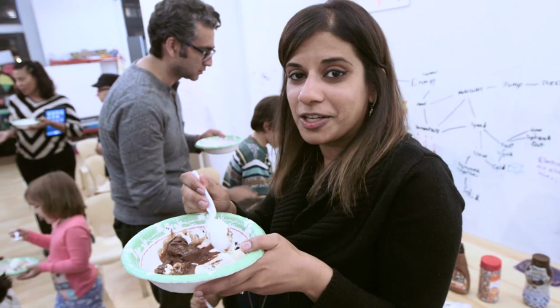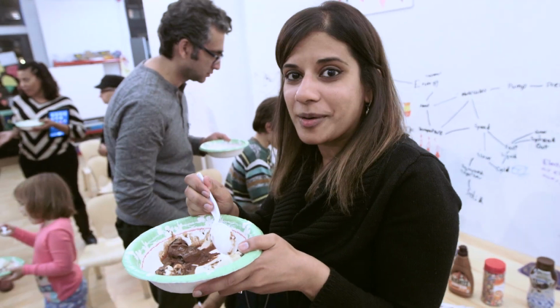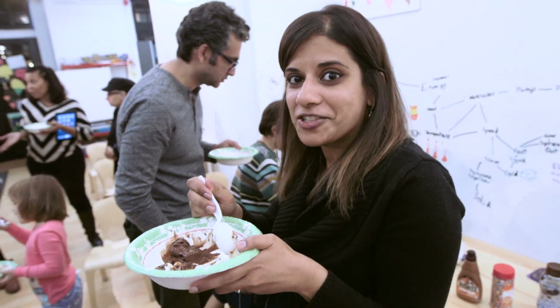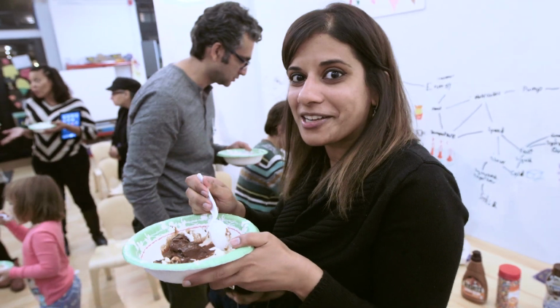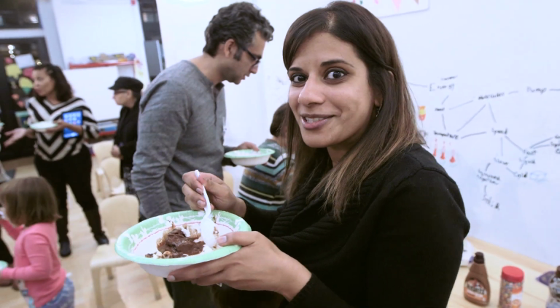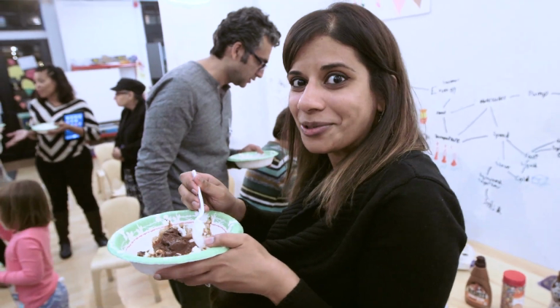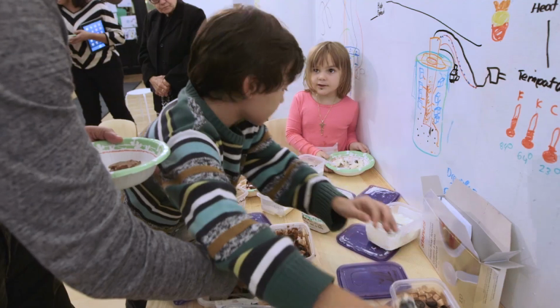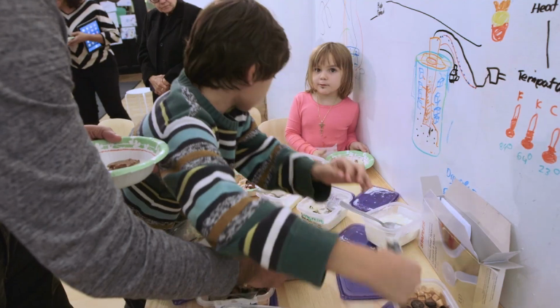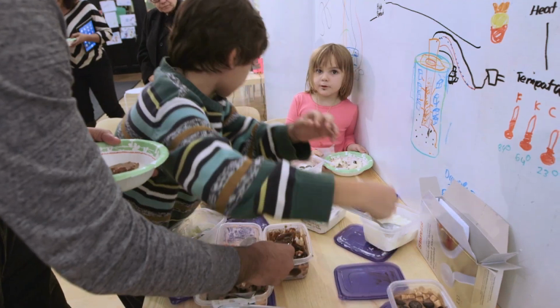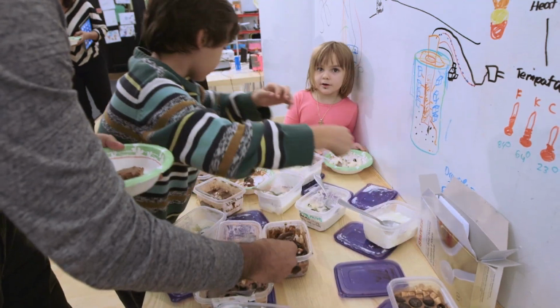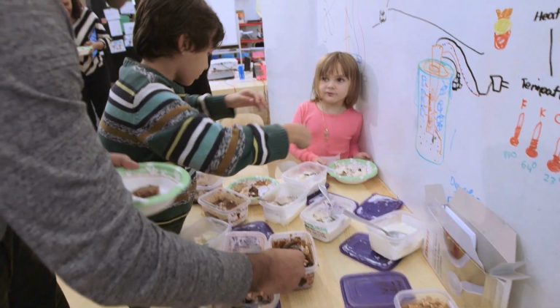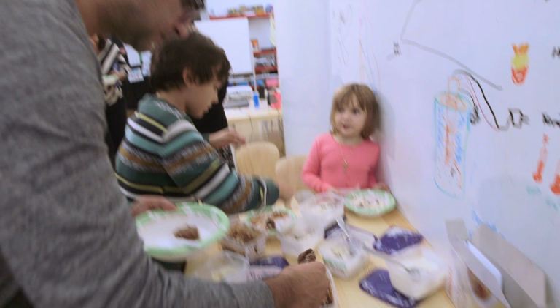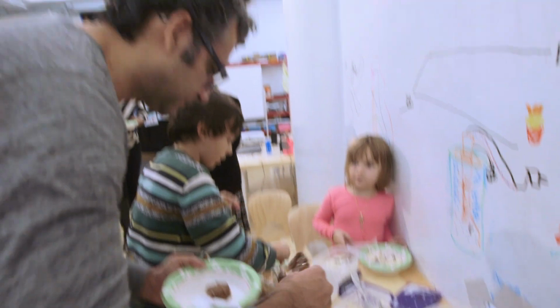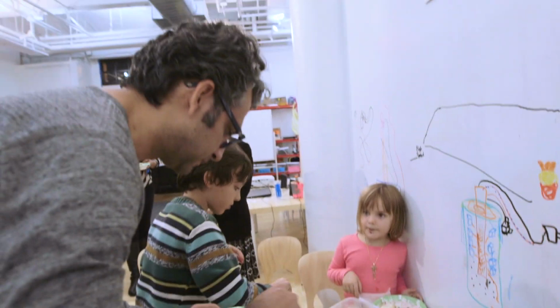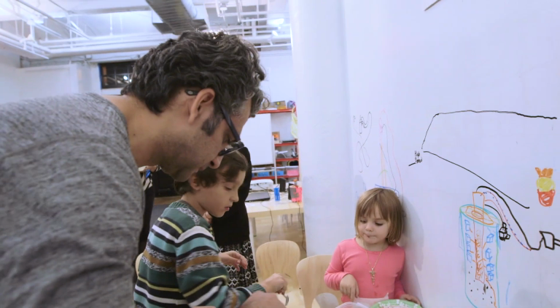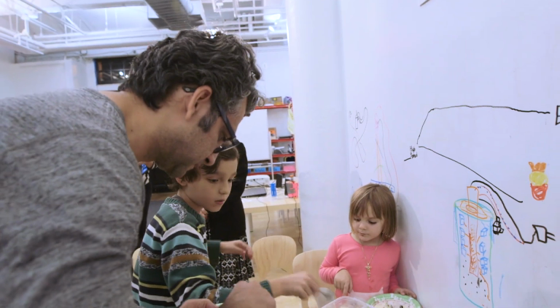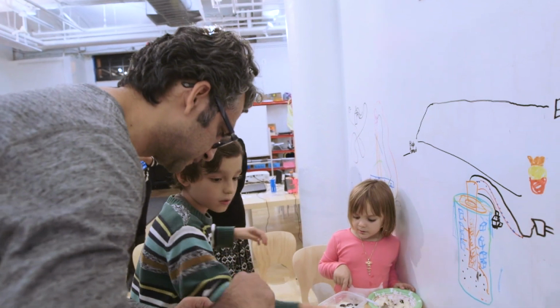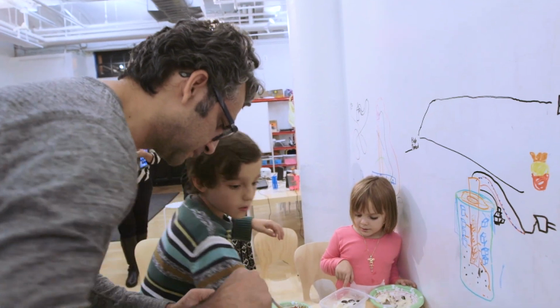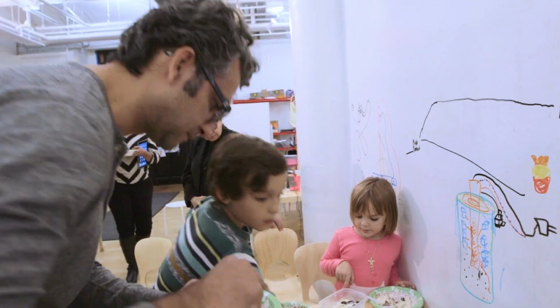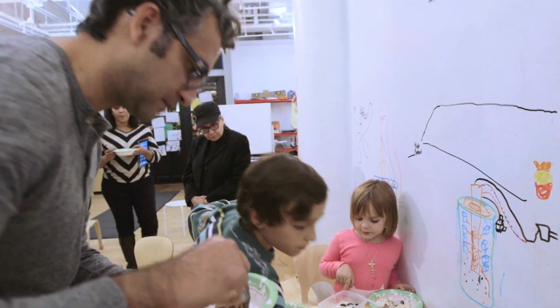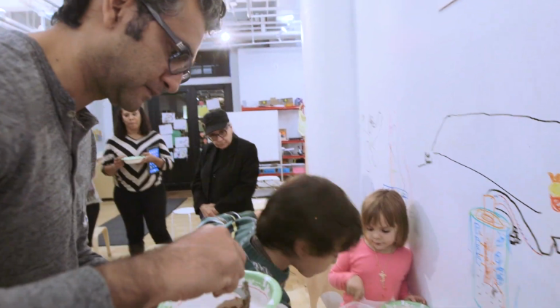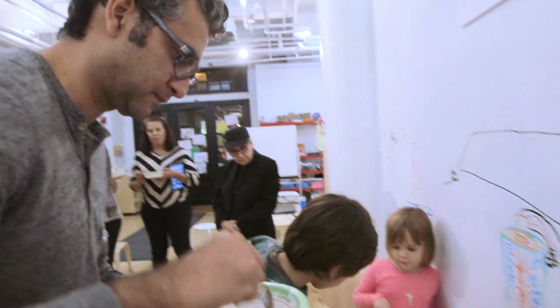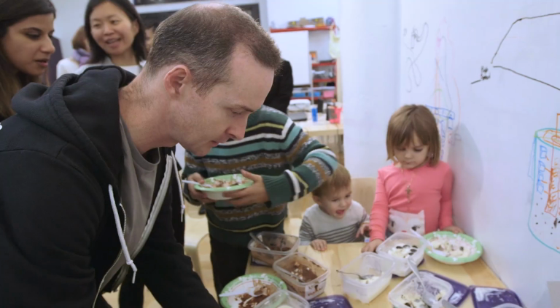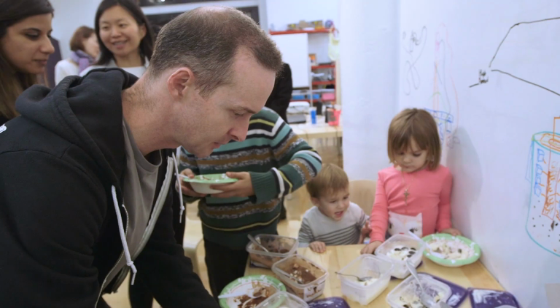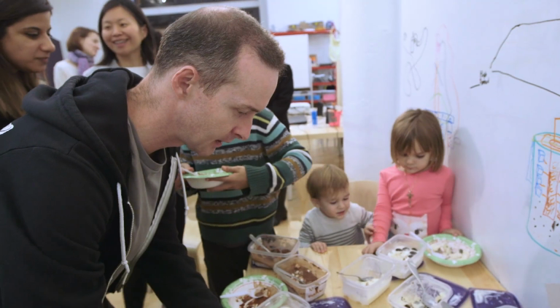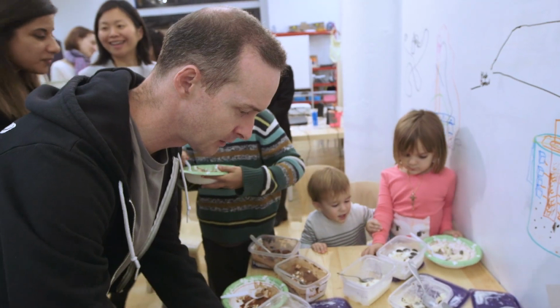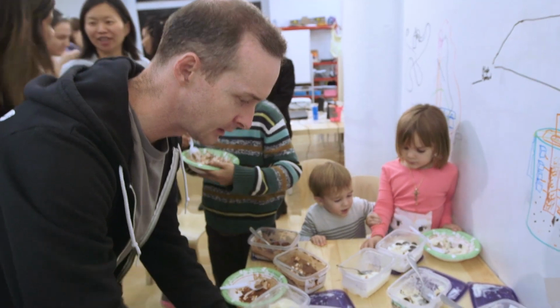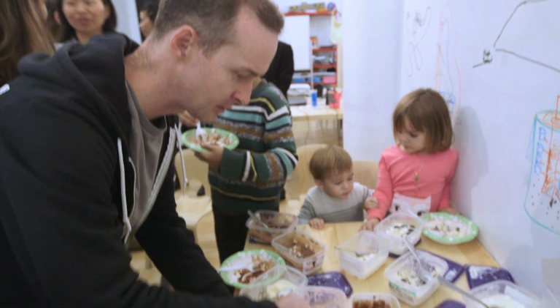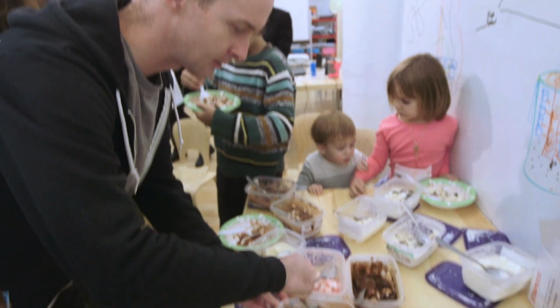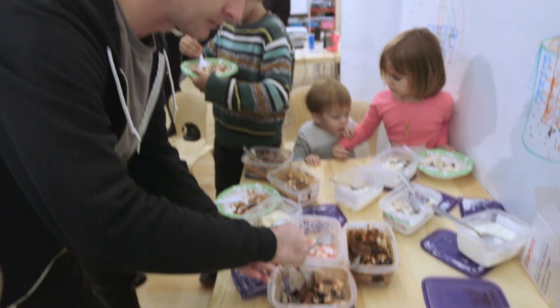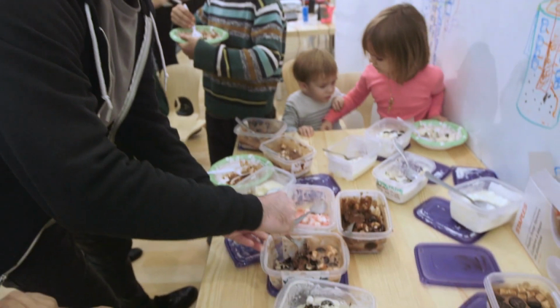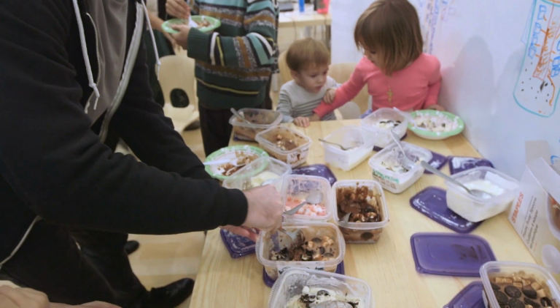I'm going to go back for a second. I heard the lemon chocolate is very interesting.